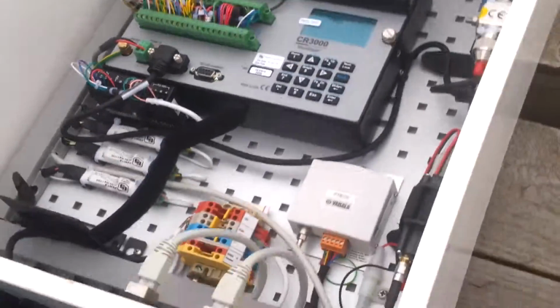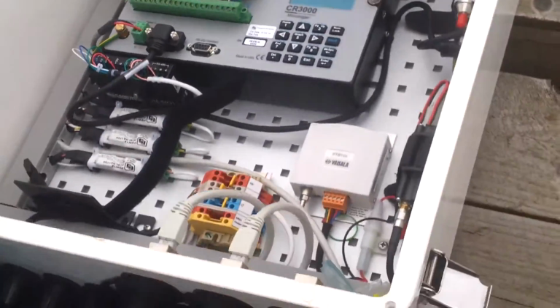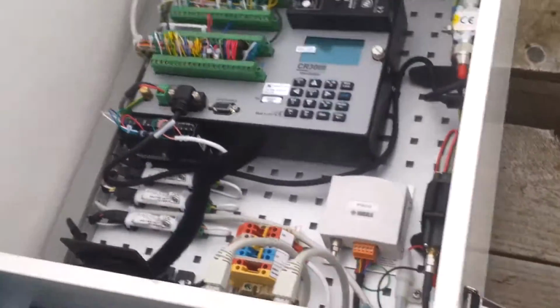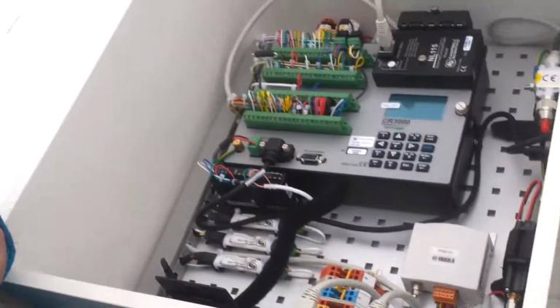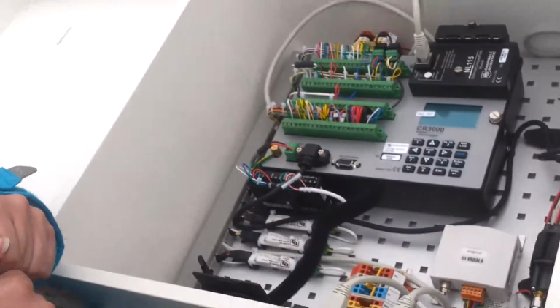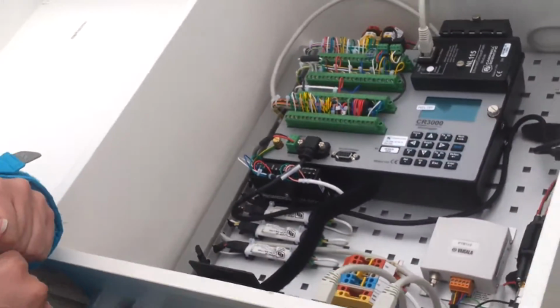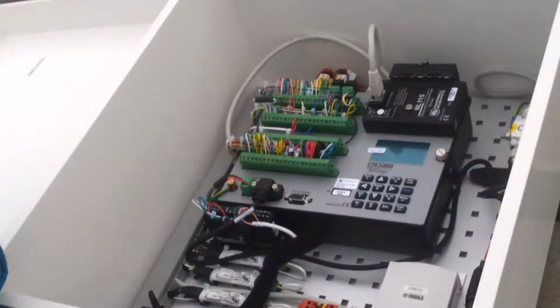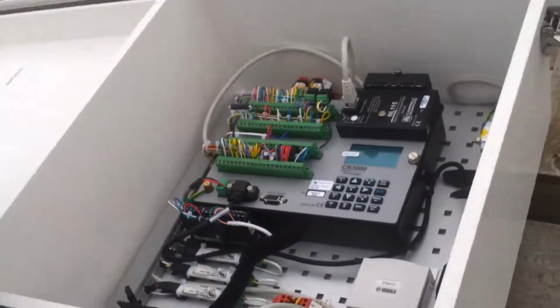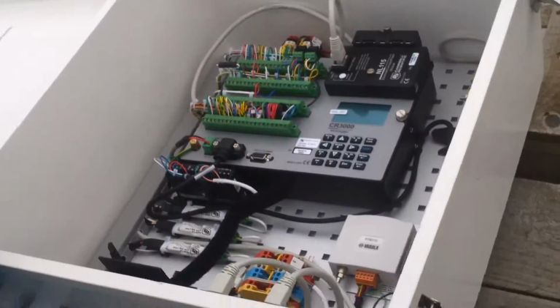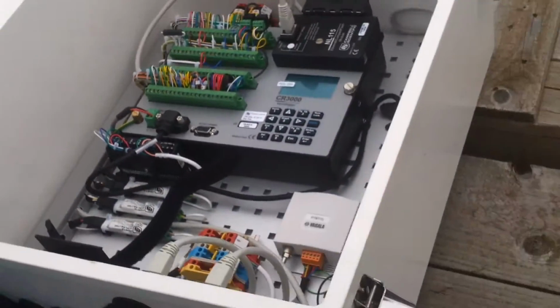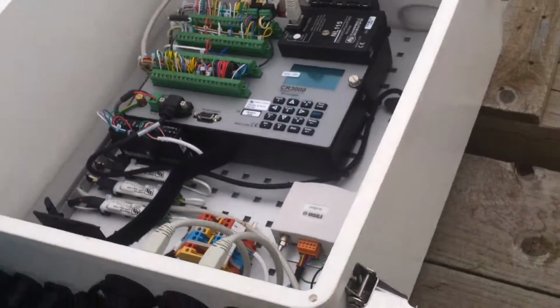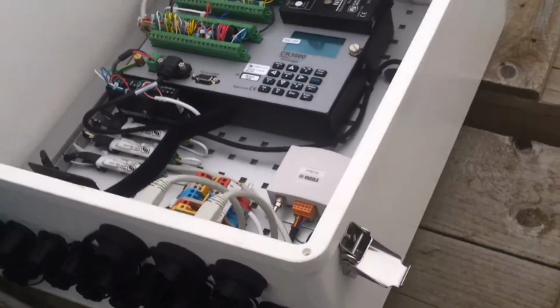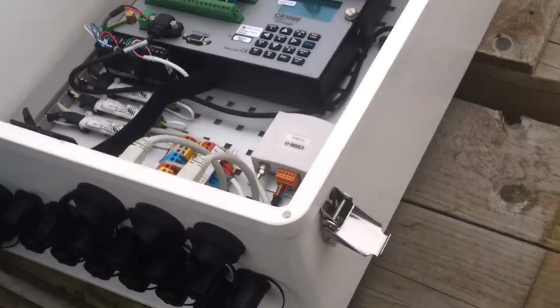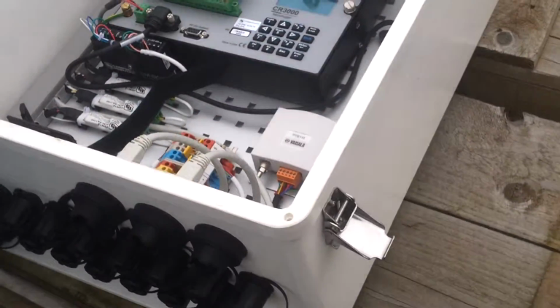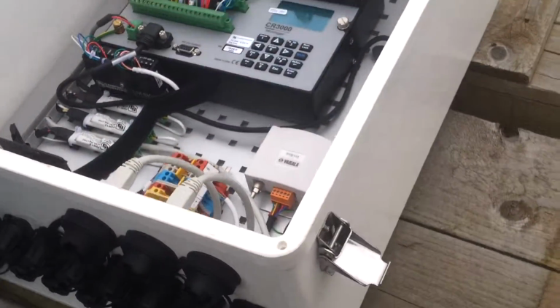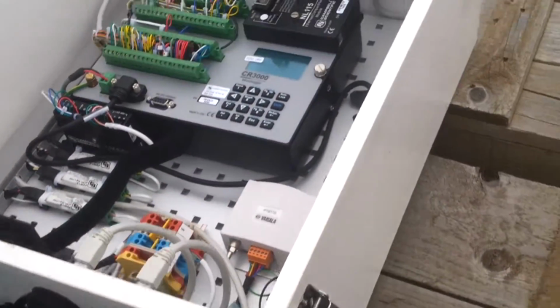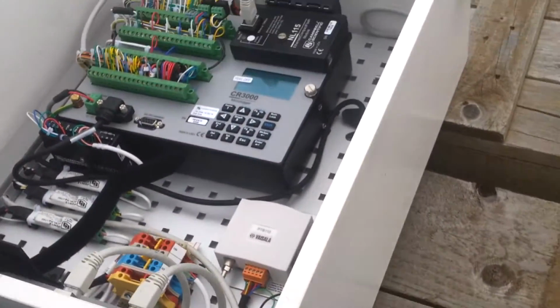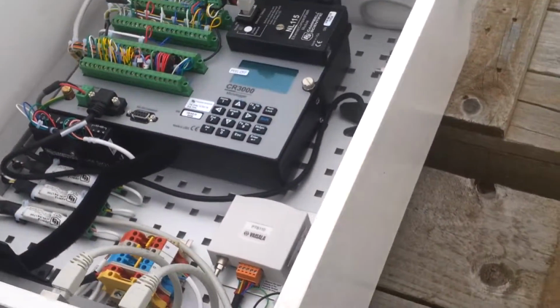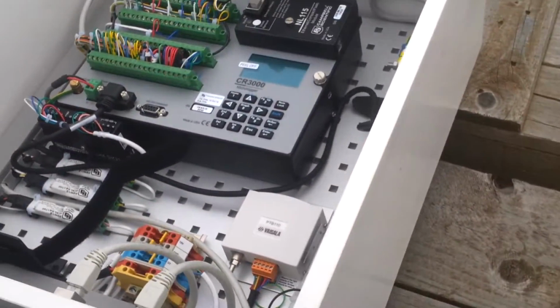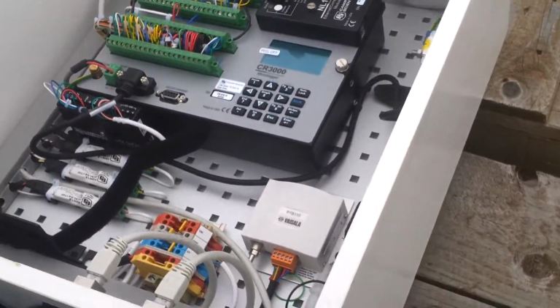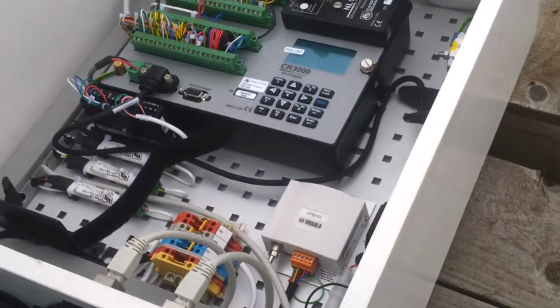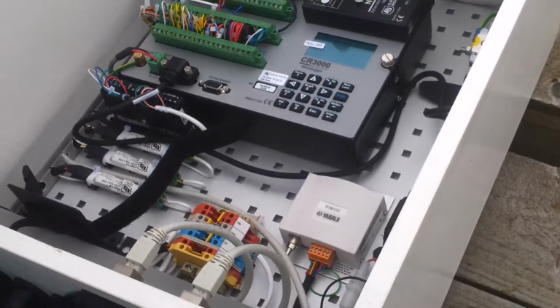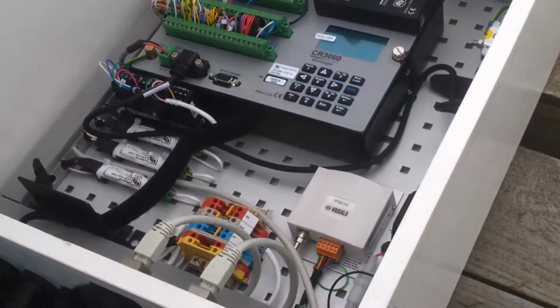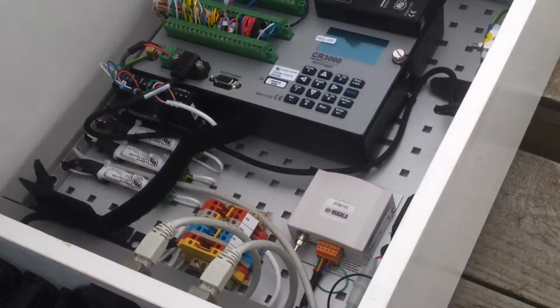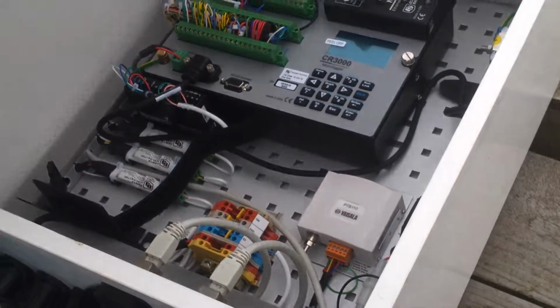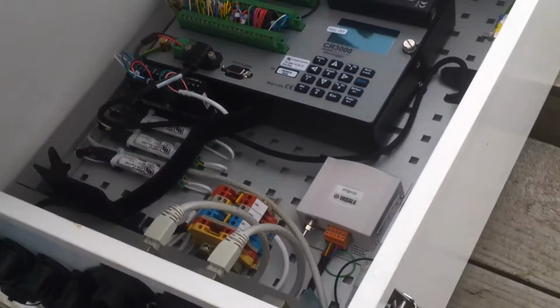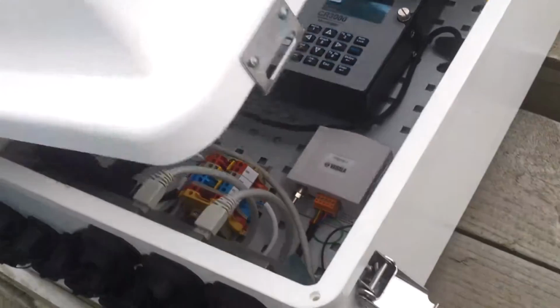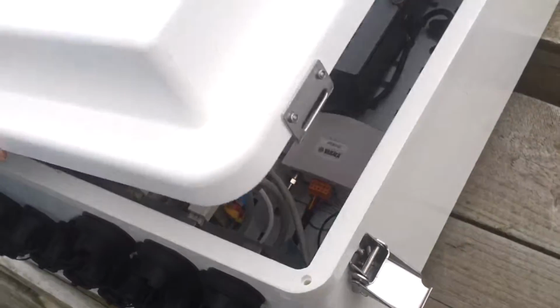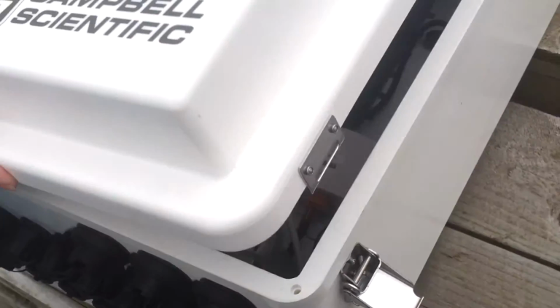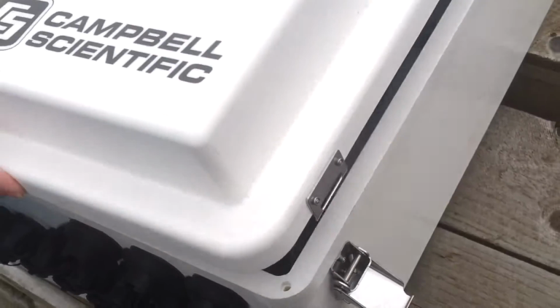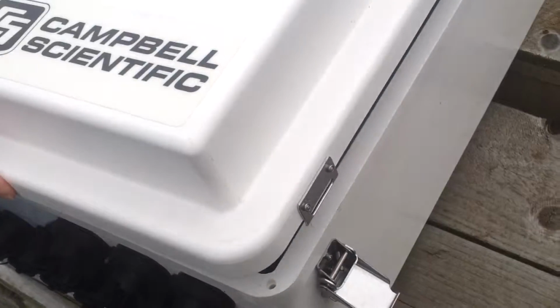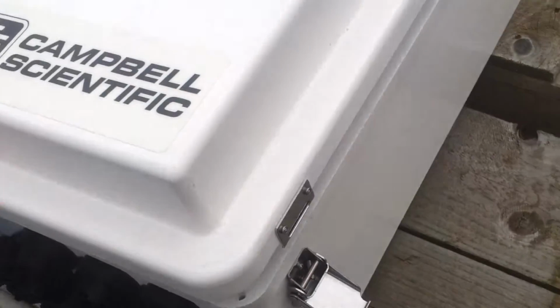And that should be it. Shut up the logger box and redo the padlock.